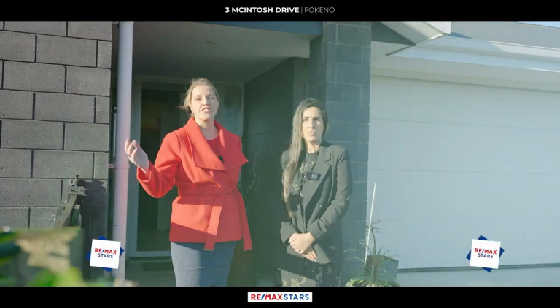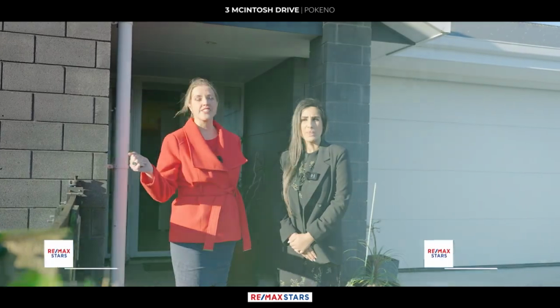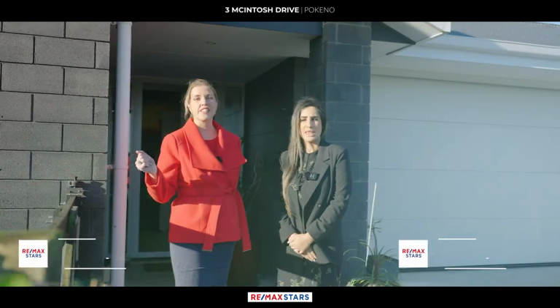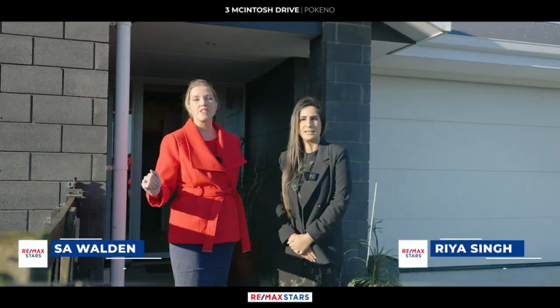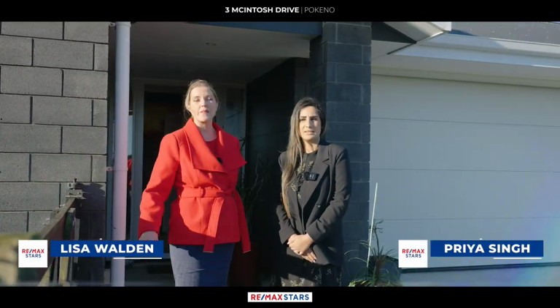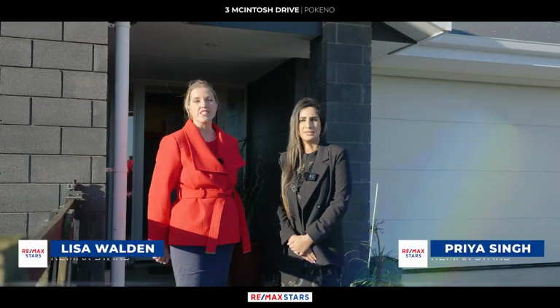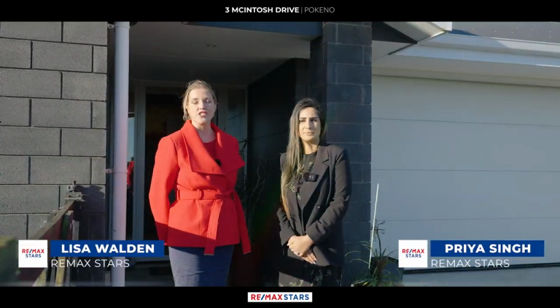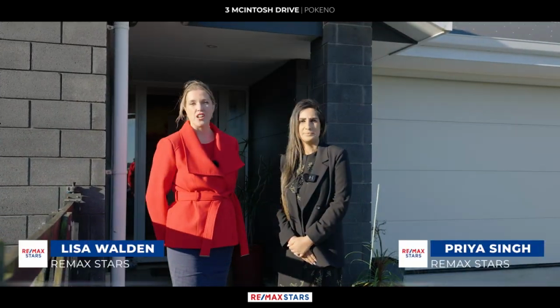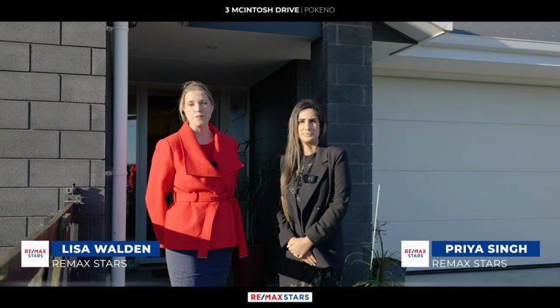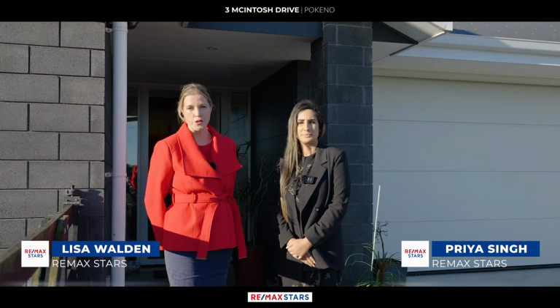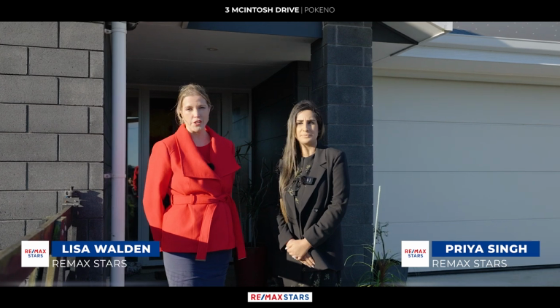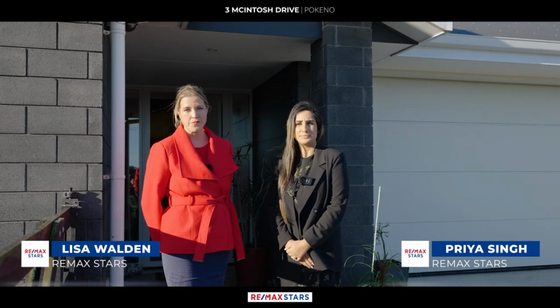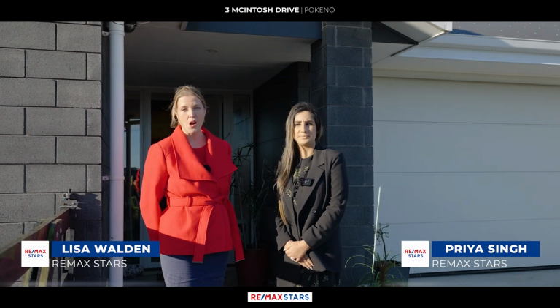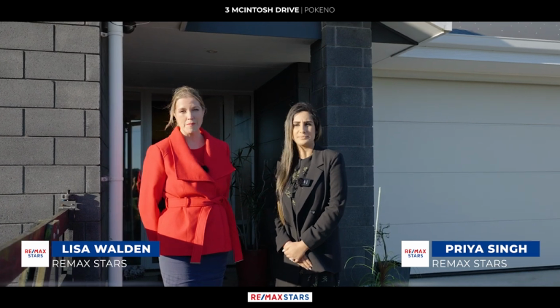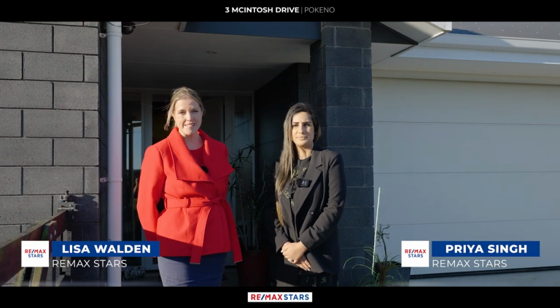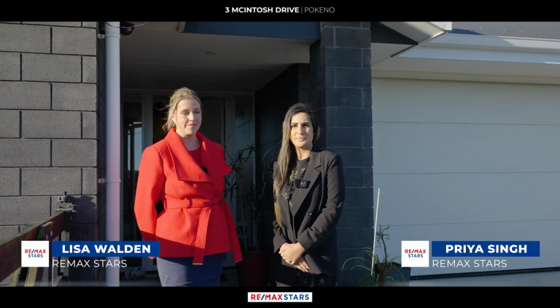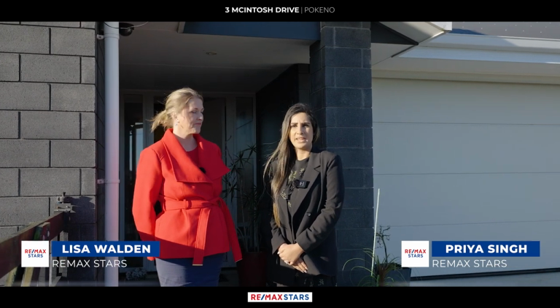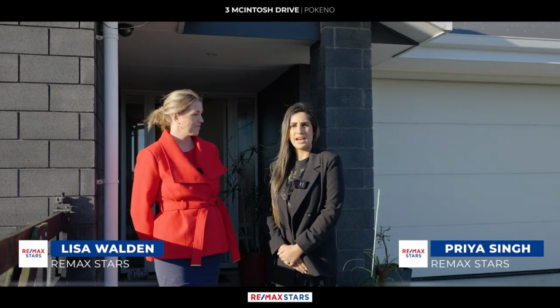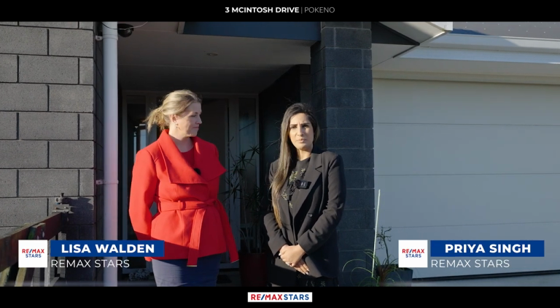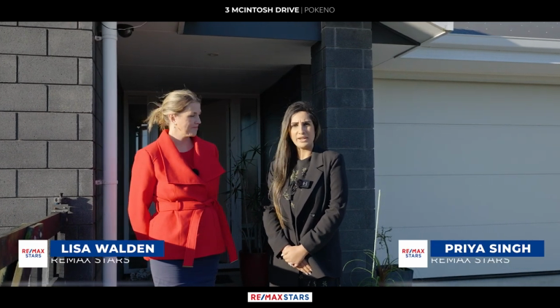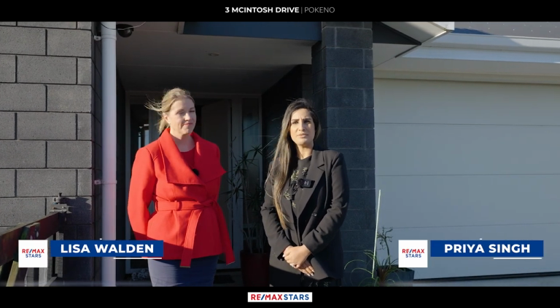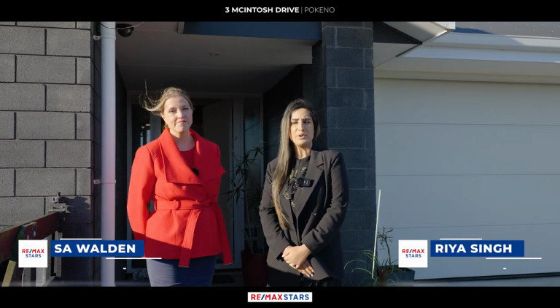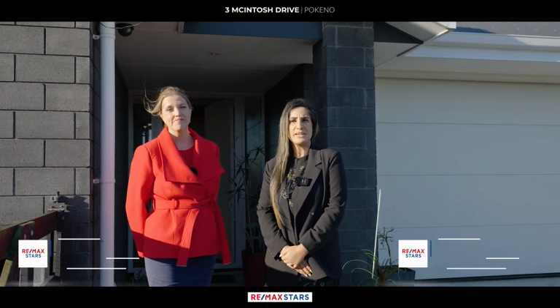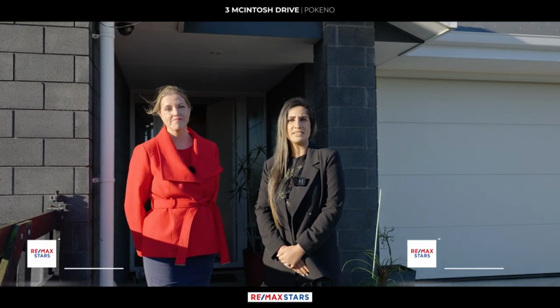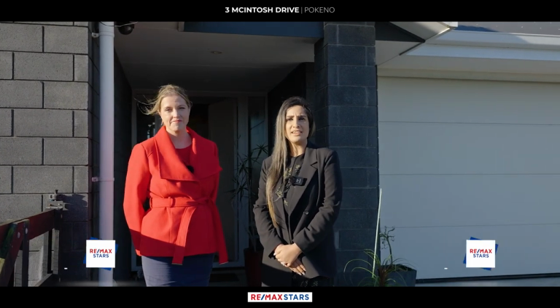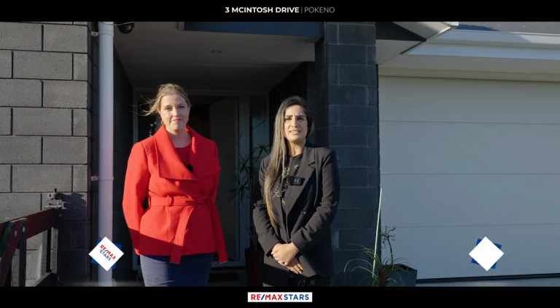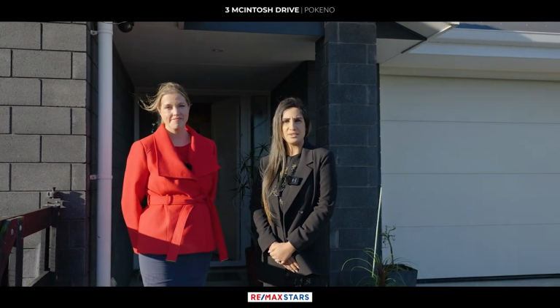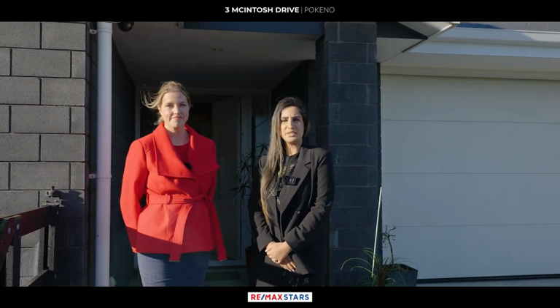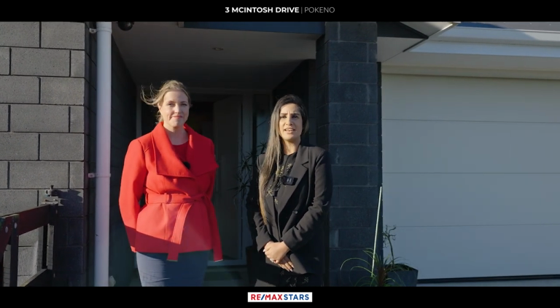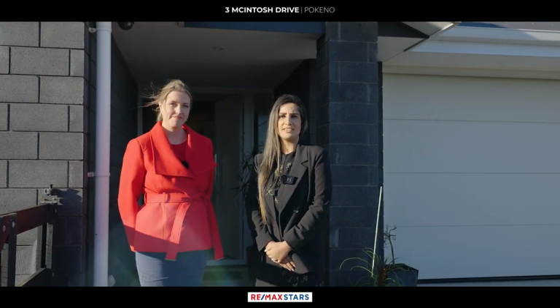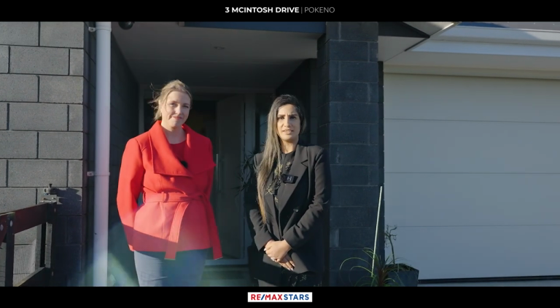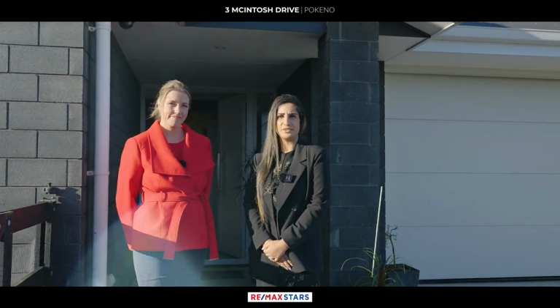Introducing 3 Macintosh Drive in Pocono. I'm Lisa, and I'm Priya from Remax Stars. Let's go inside and take a look.